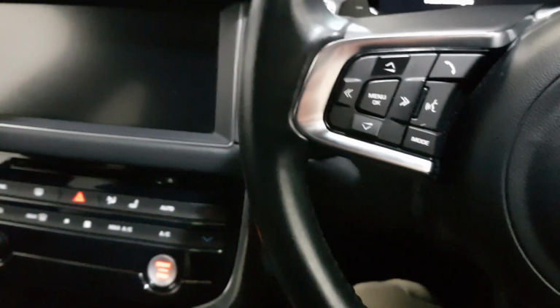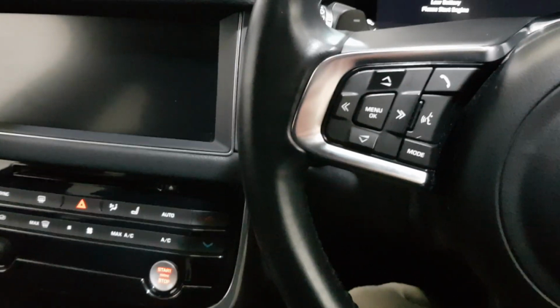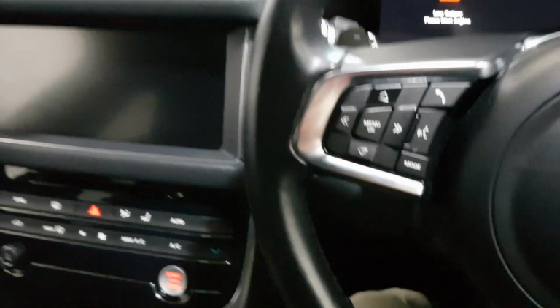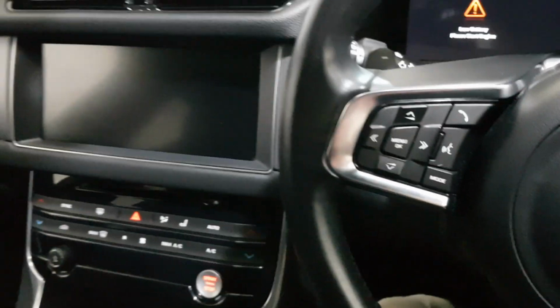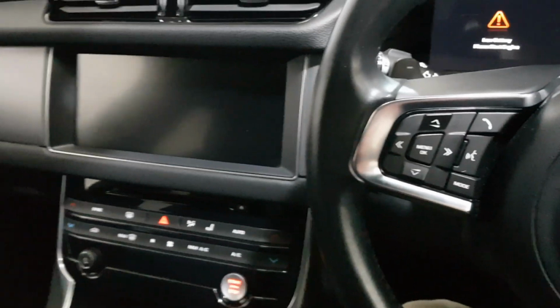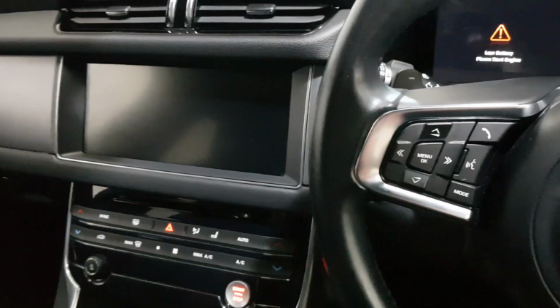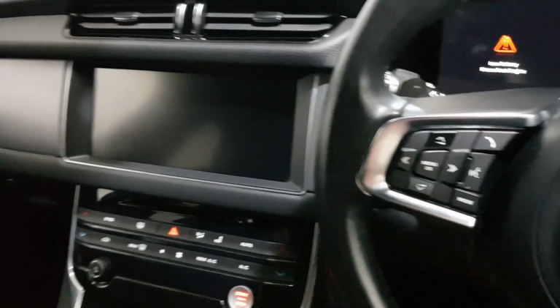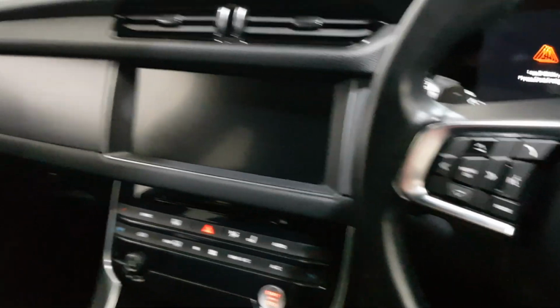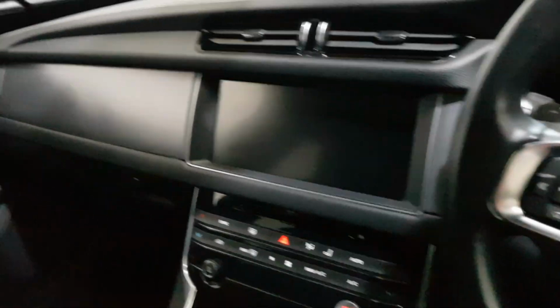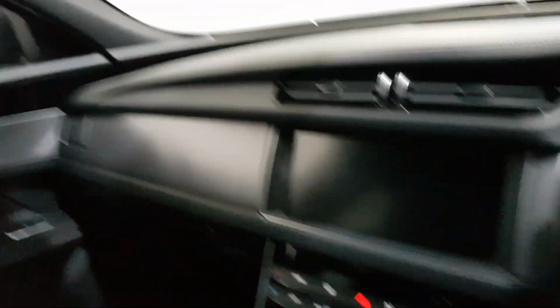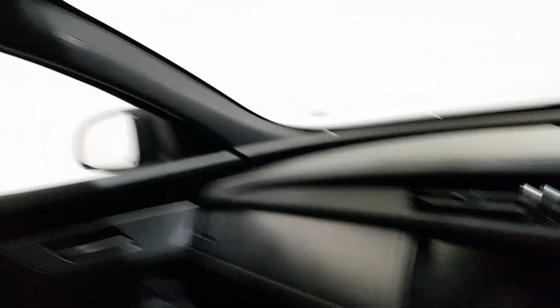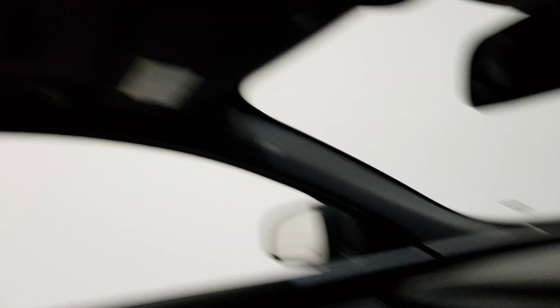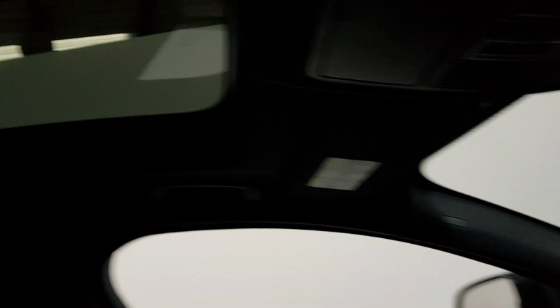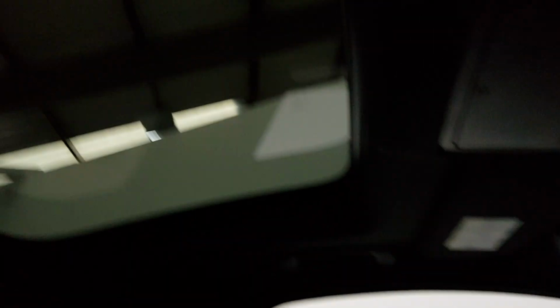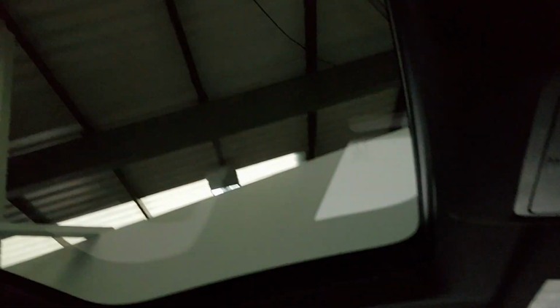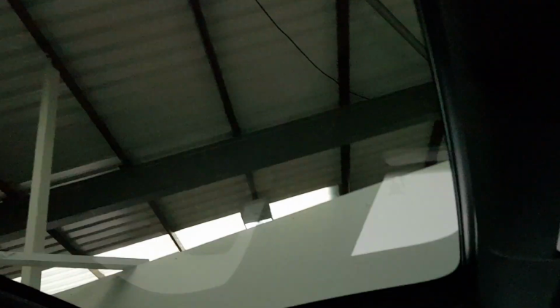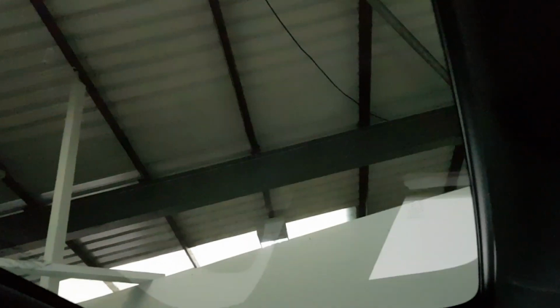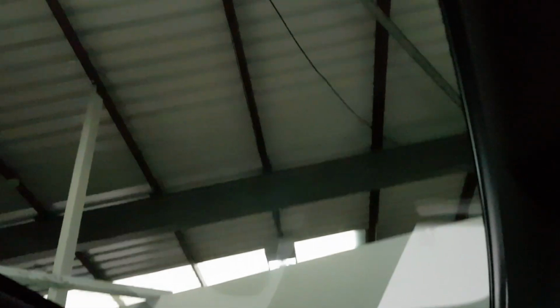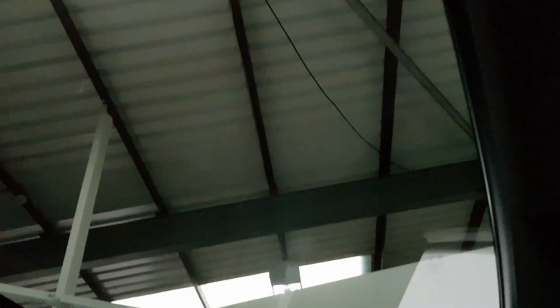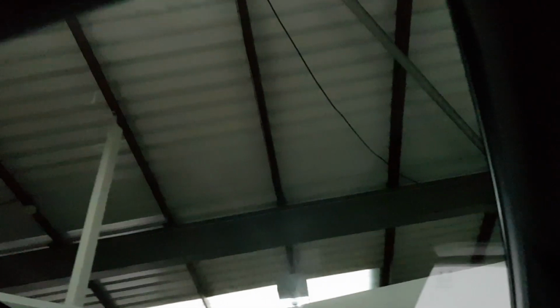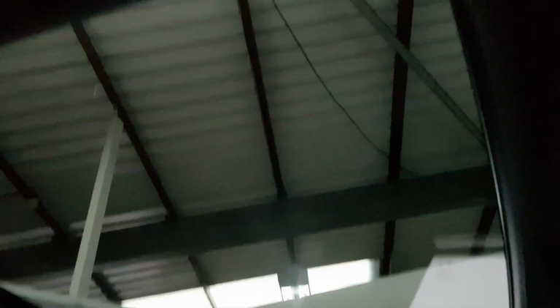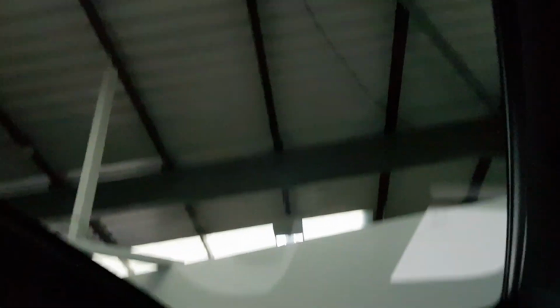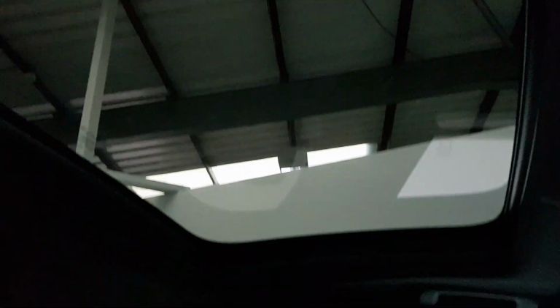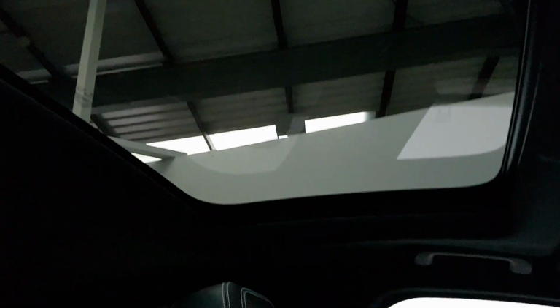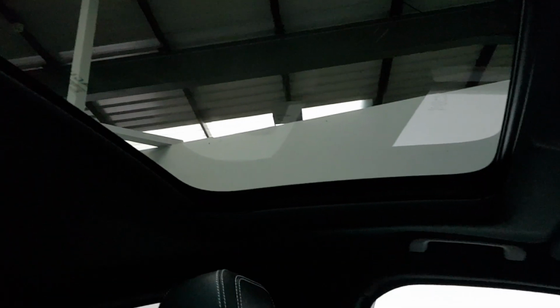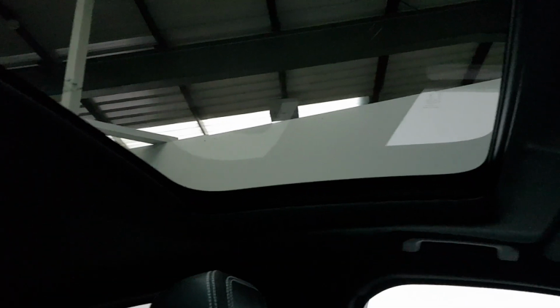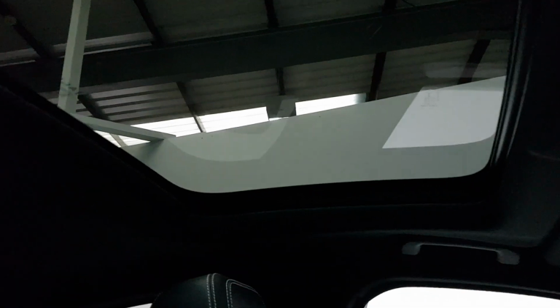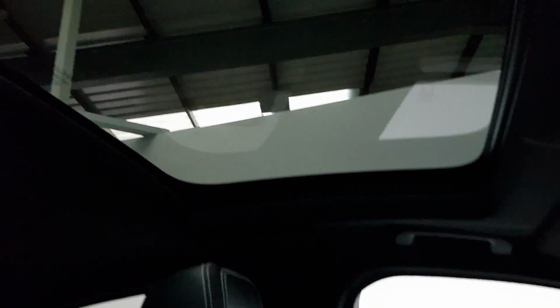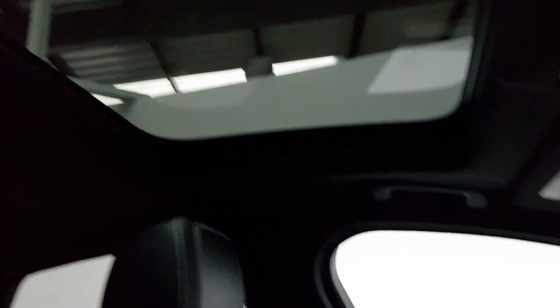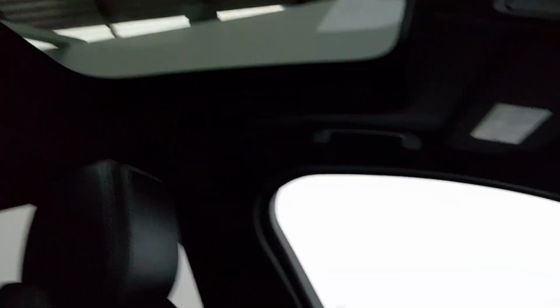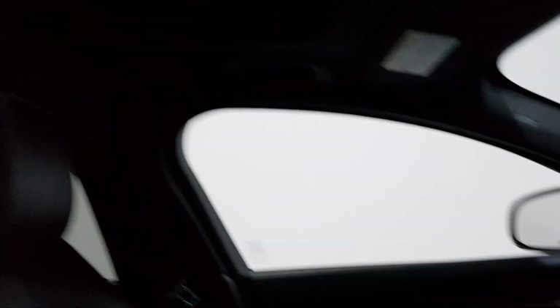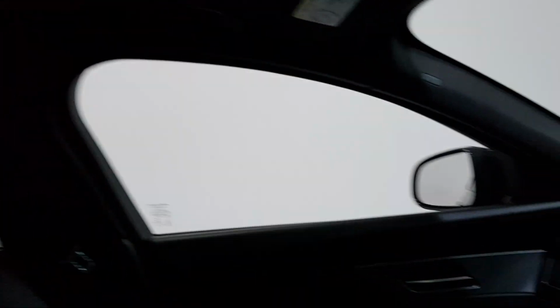Inside is where things really light up. We've got the full glass panoramic roof, which is an electric sunroof that opens as well.